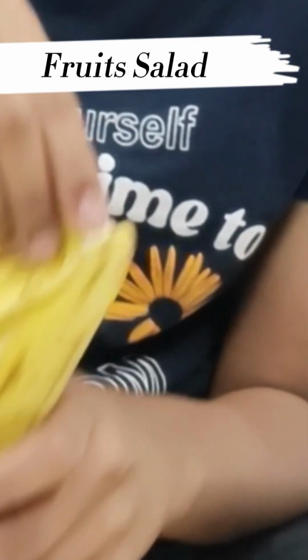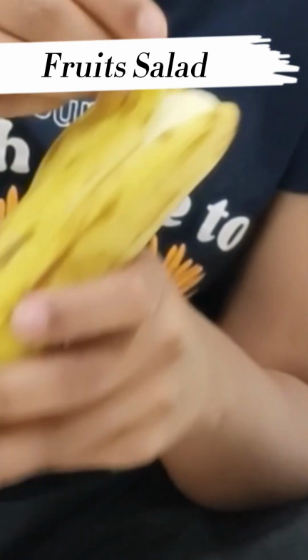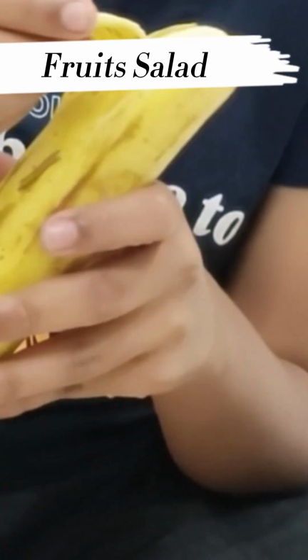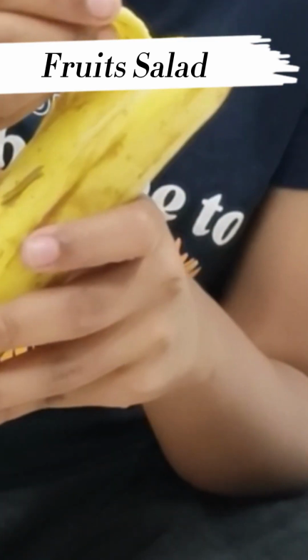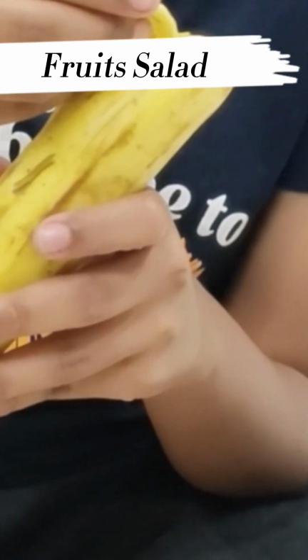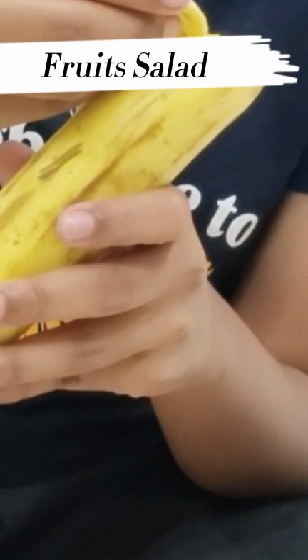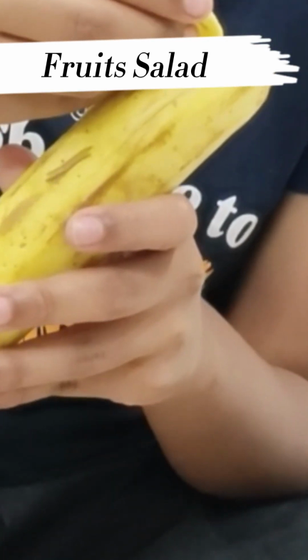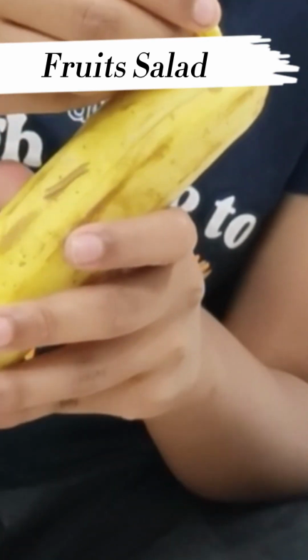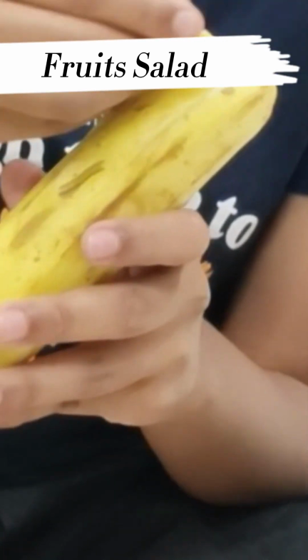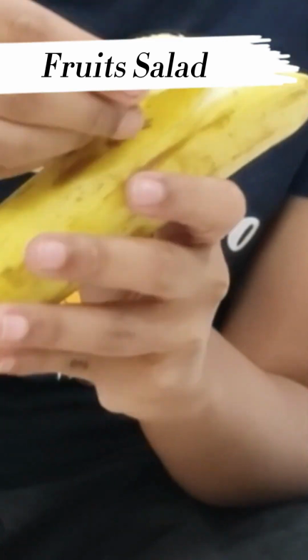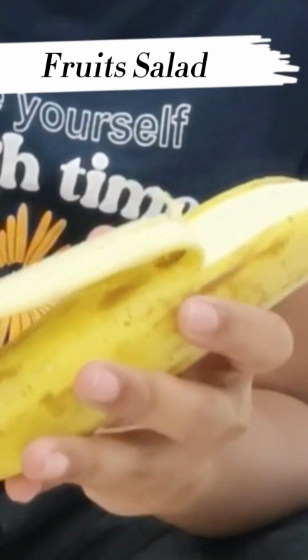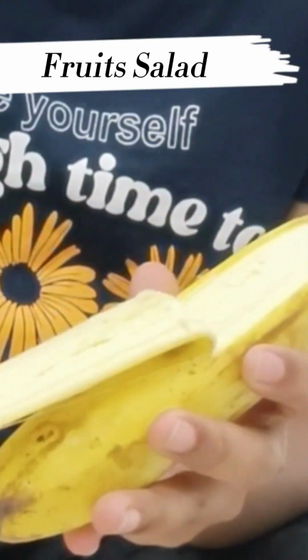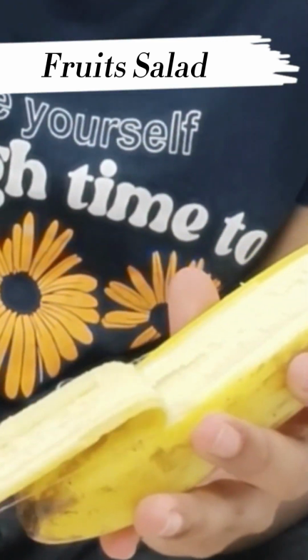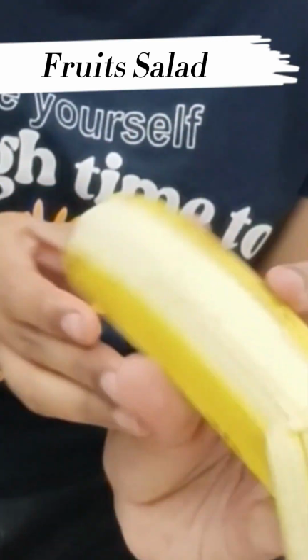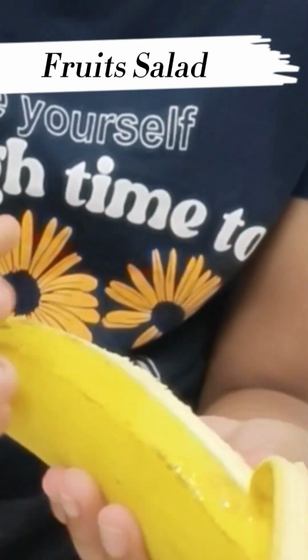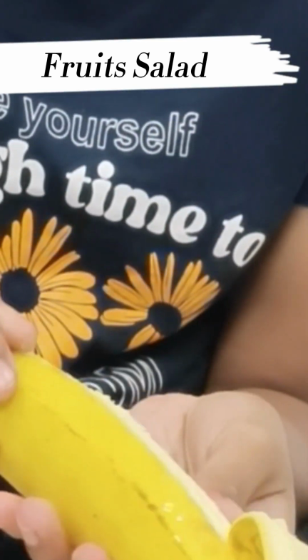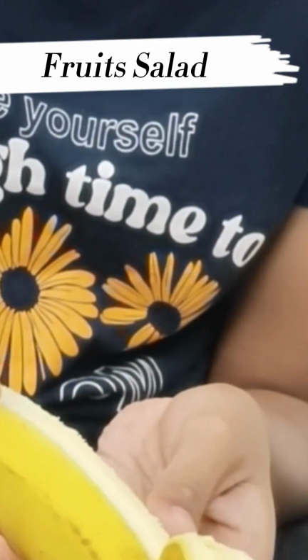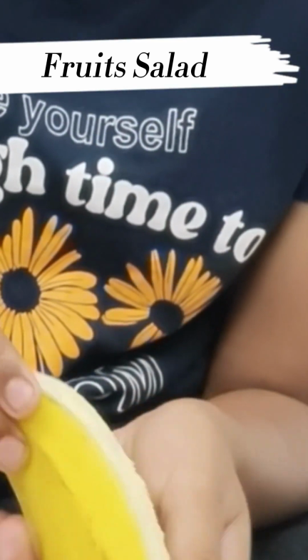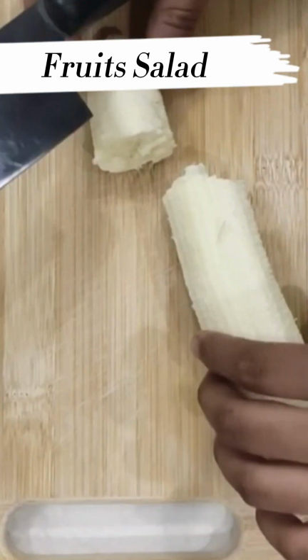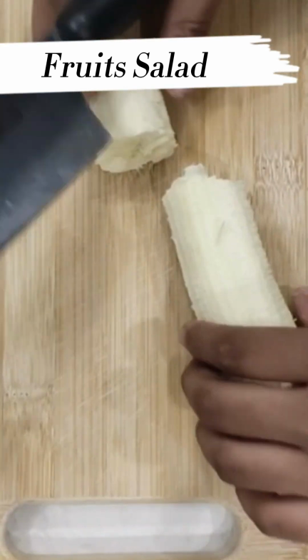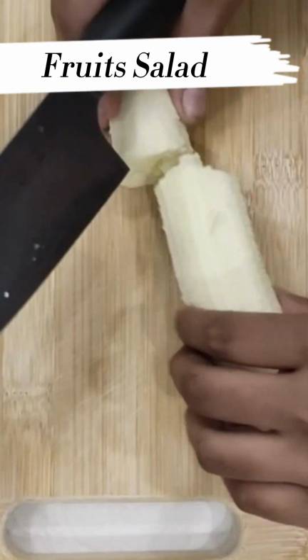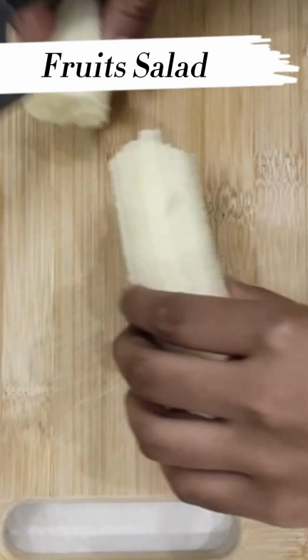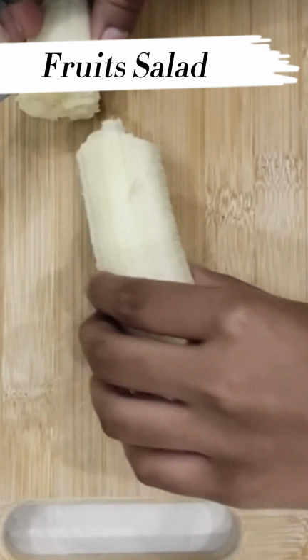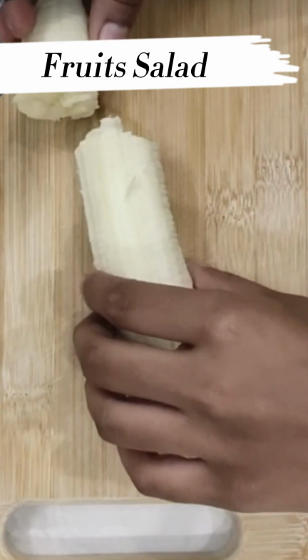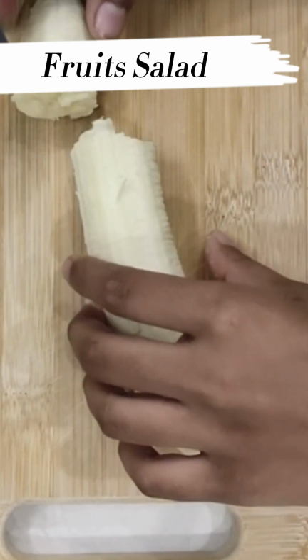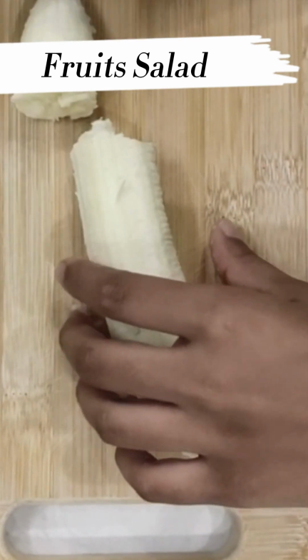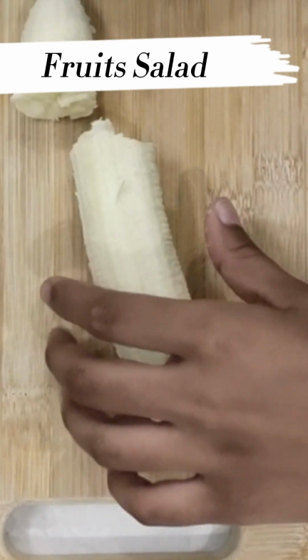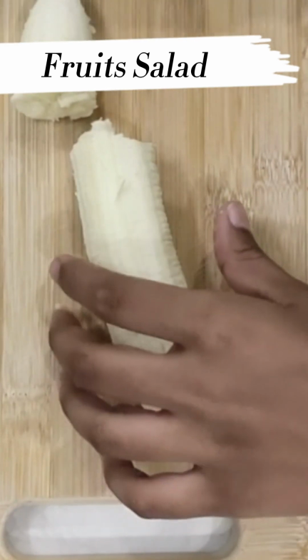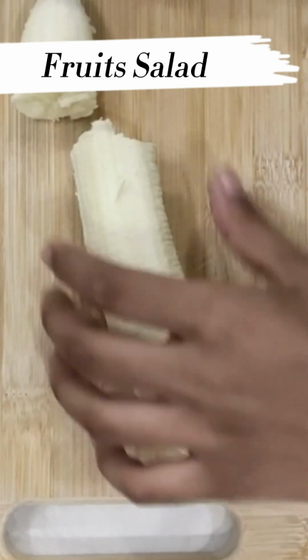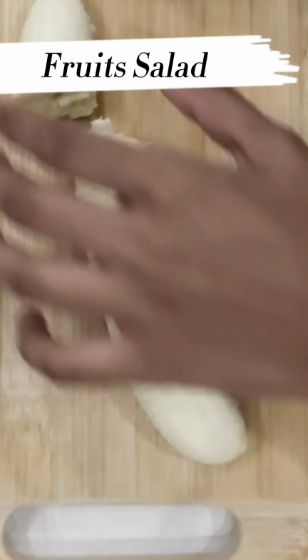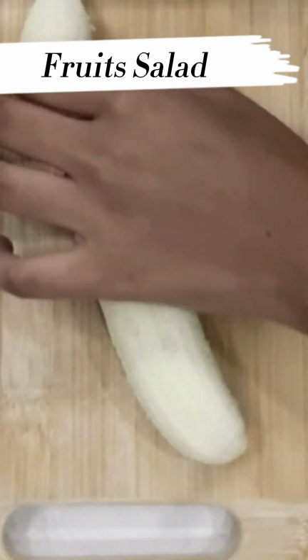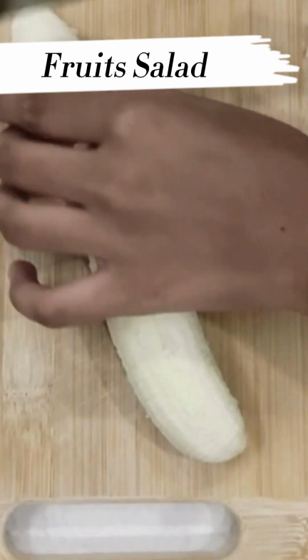First, we are going to peel the banana. After peeling the banana, we are going to cut it.